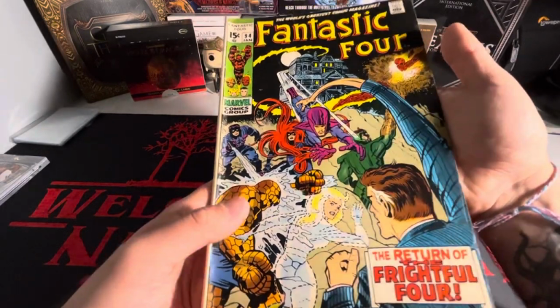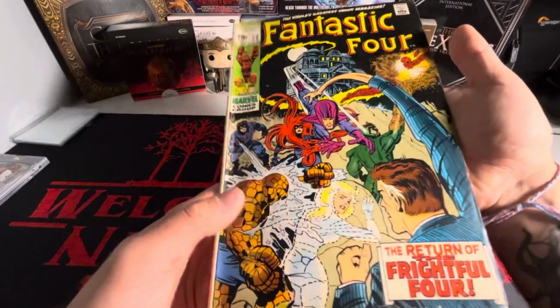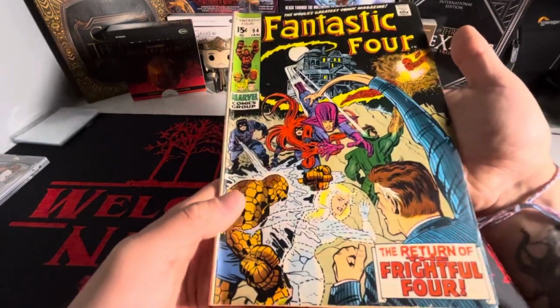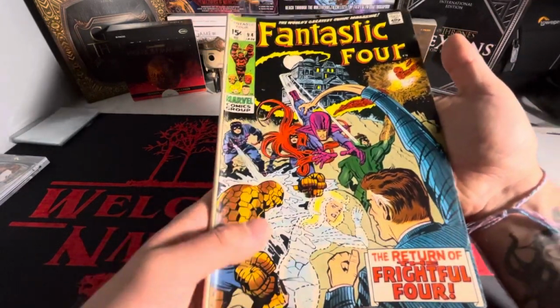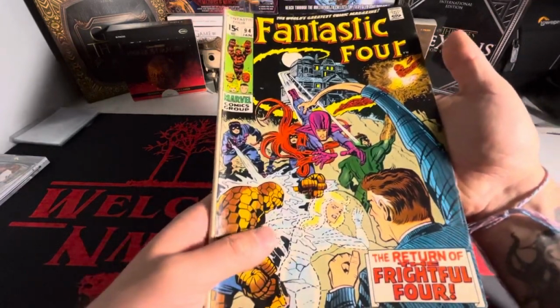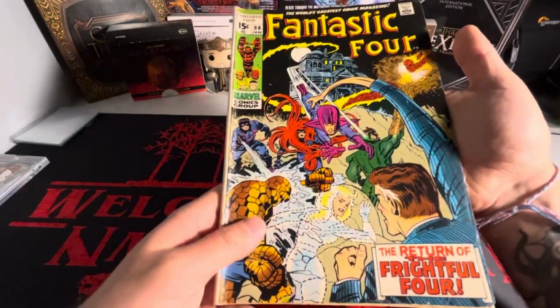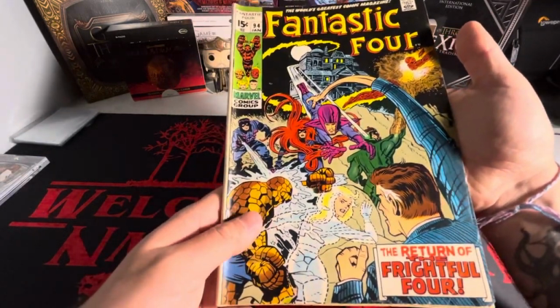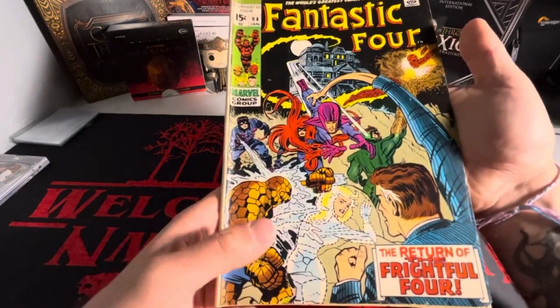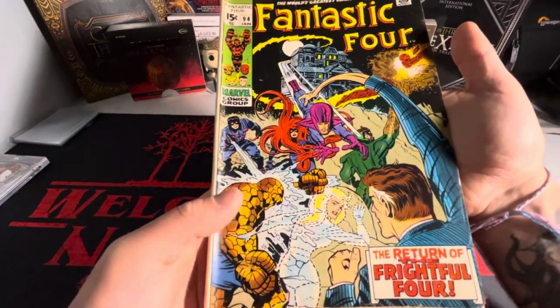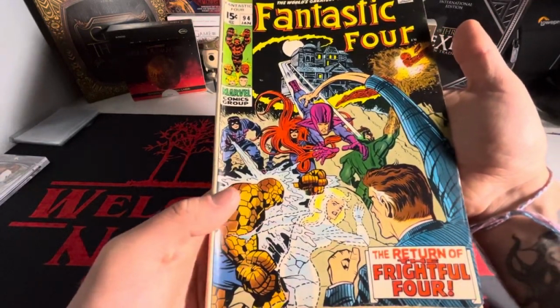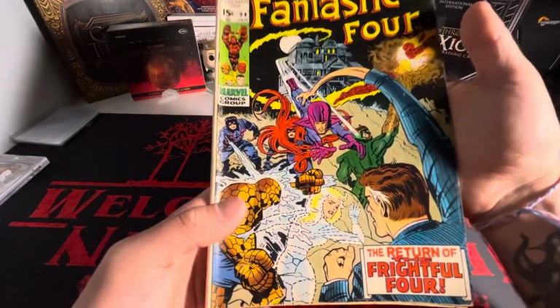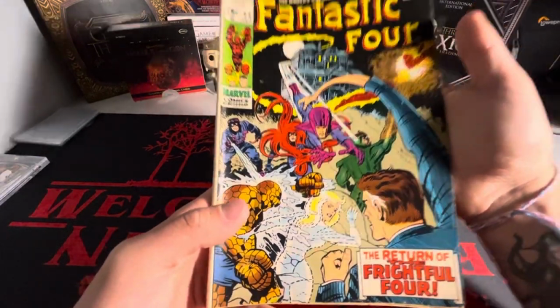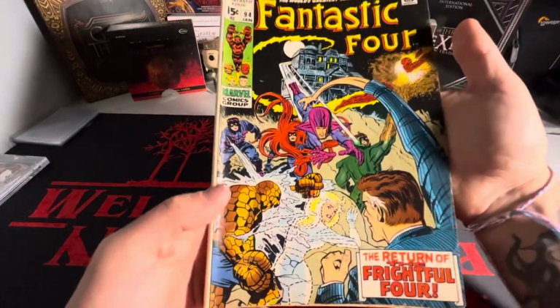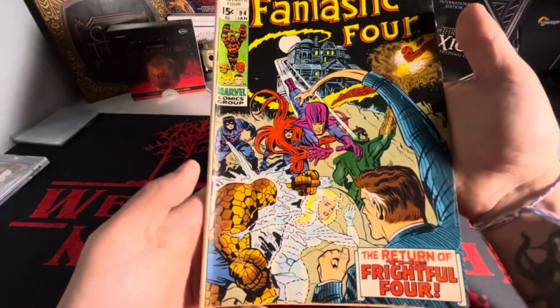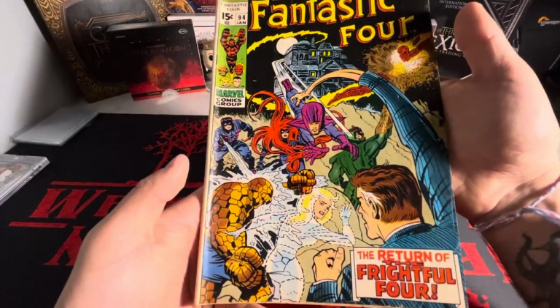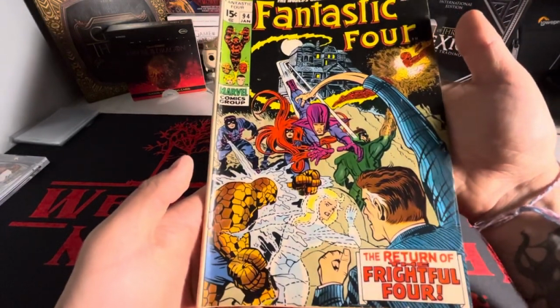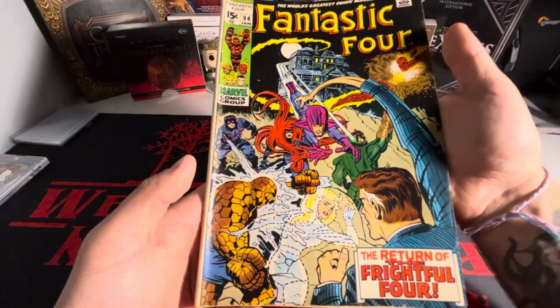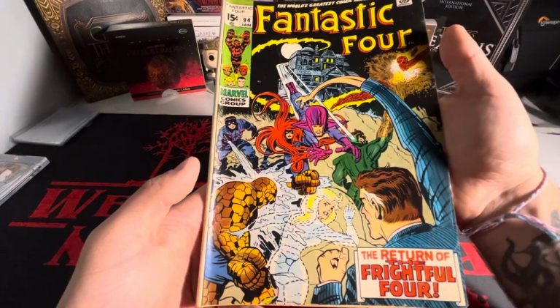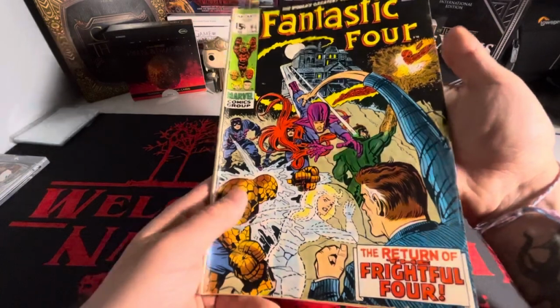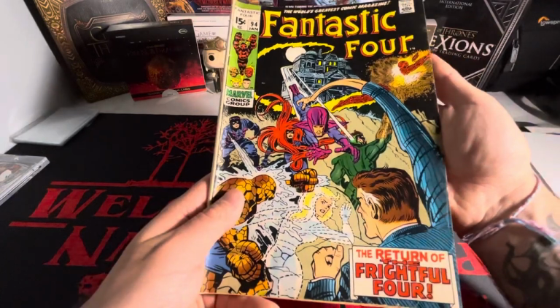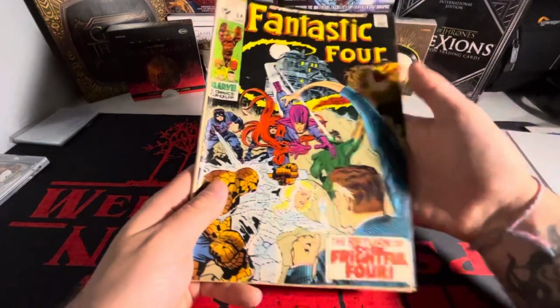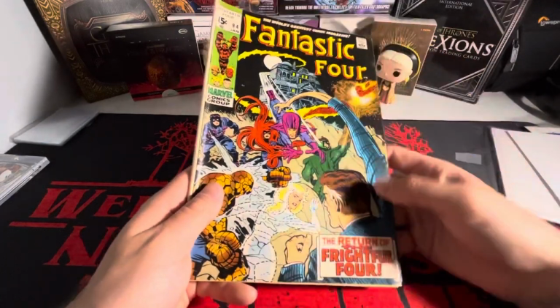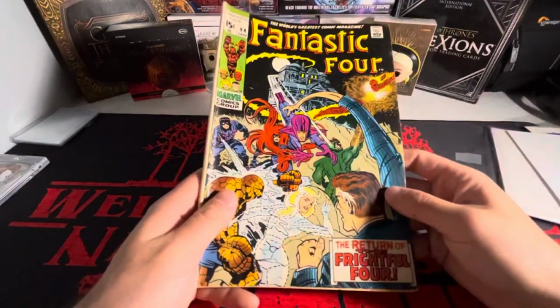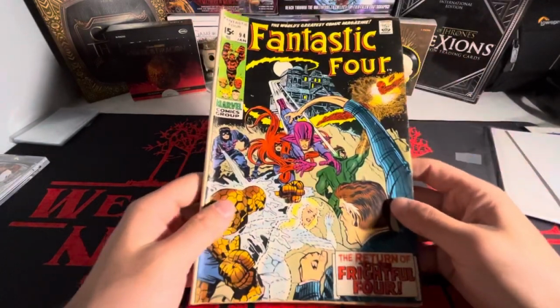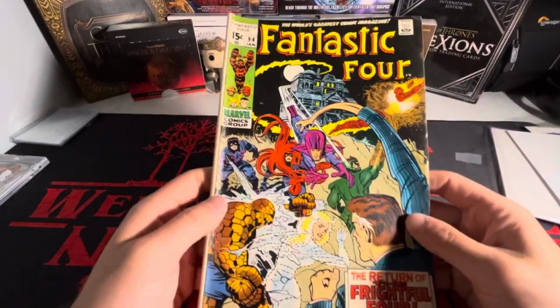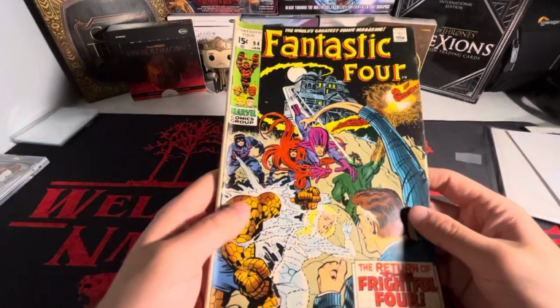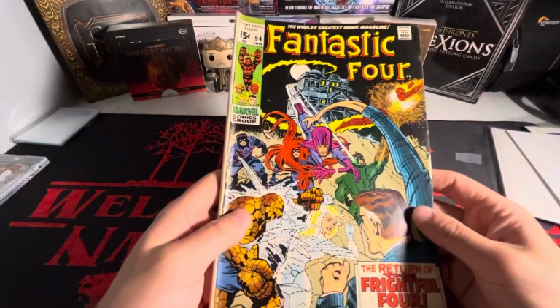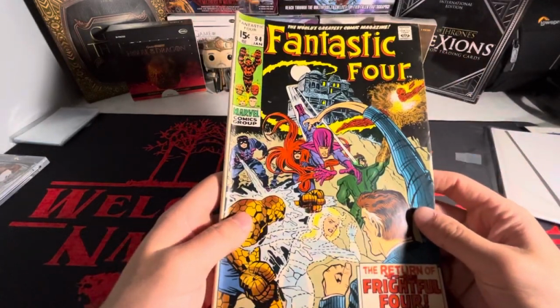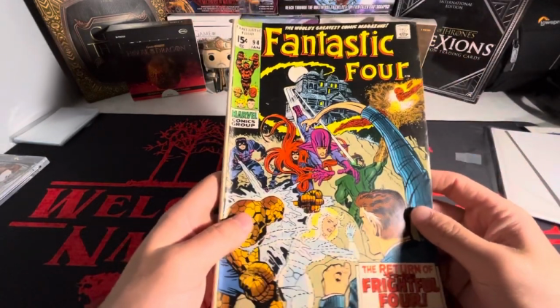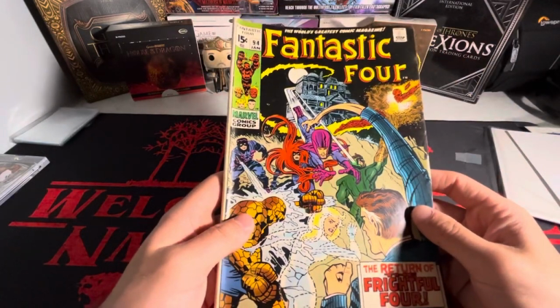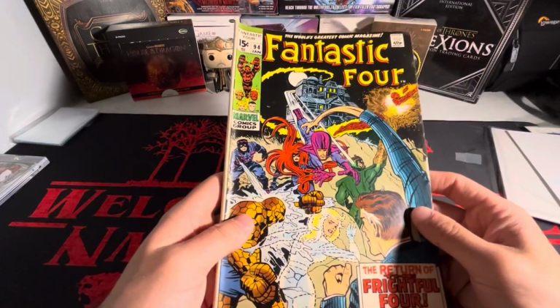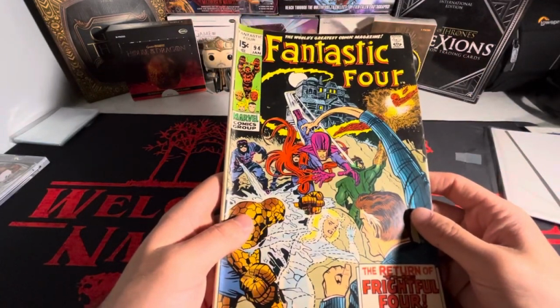So those are the three books that I got. This is sick. Thank you guys for watching — stay tuned till next video. Bye.